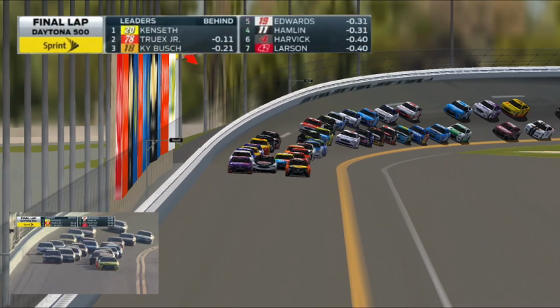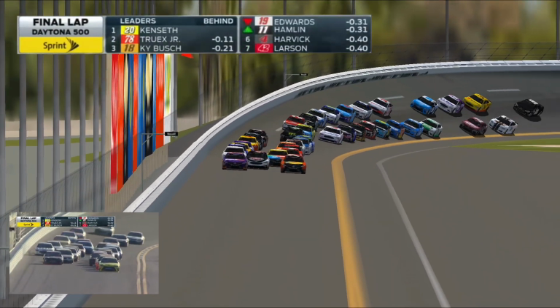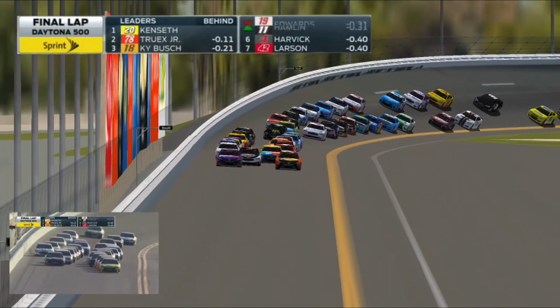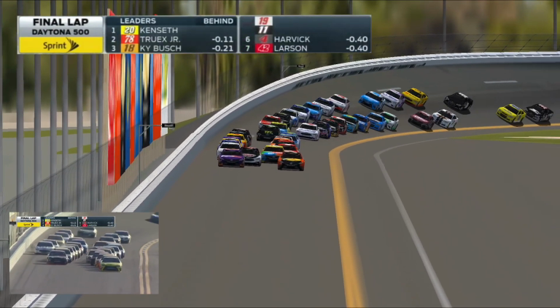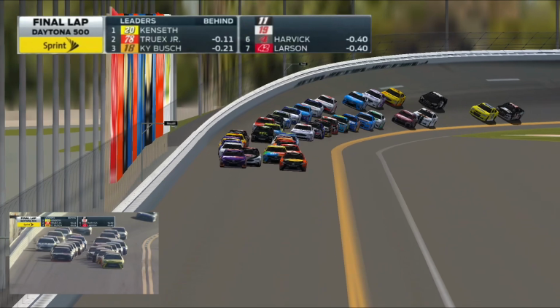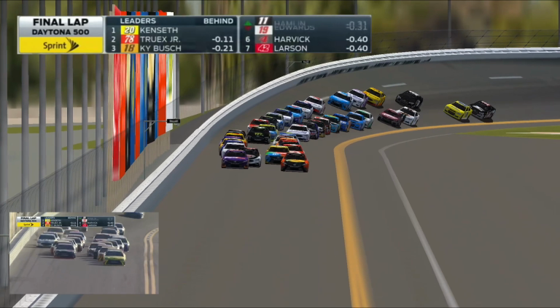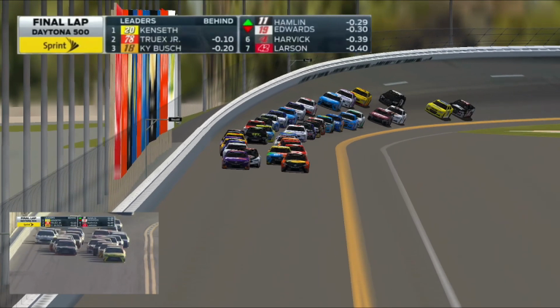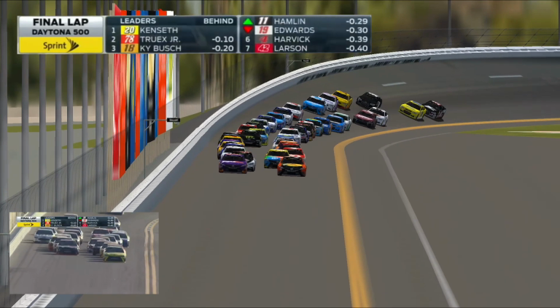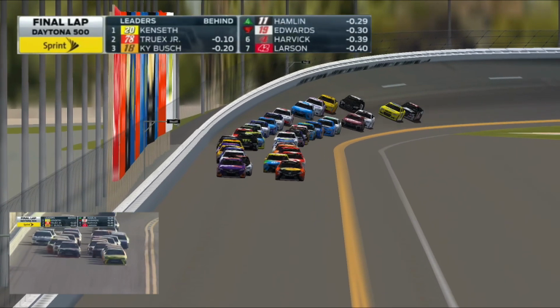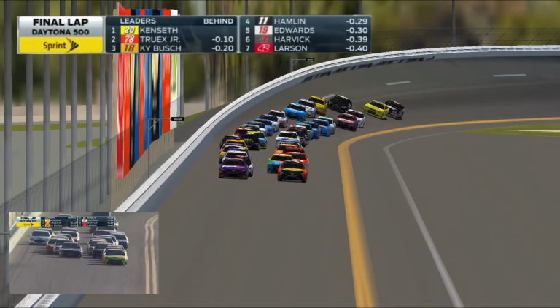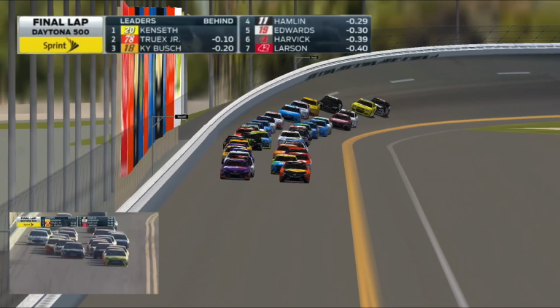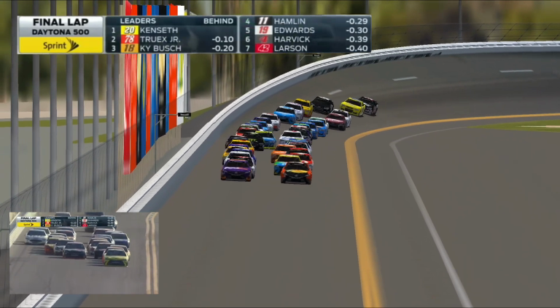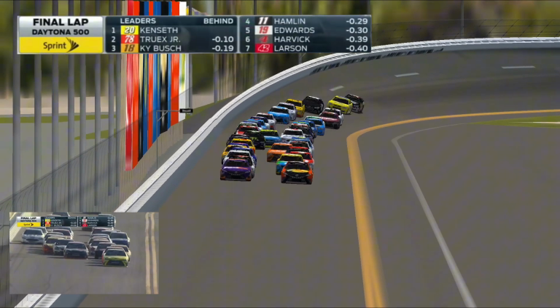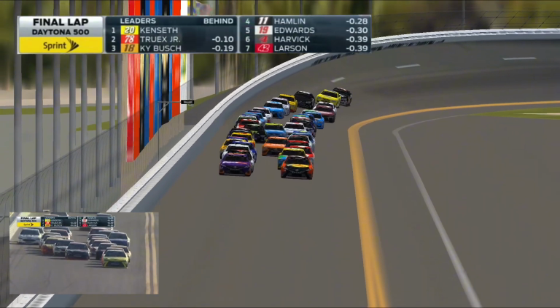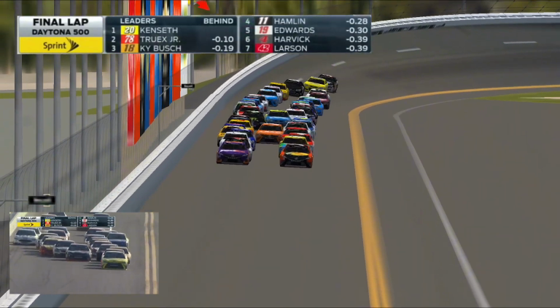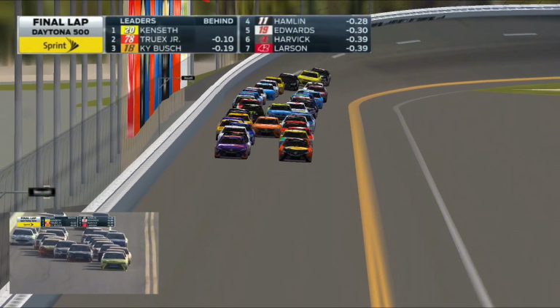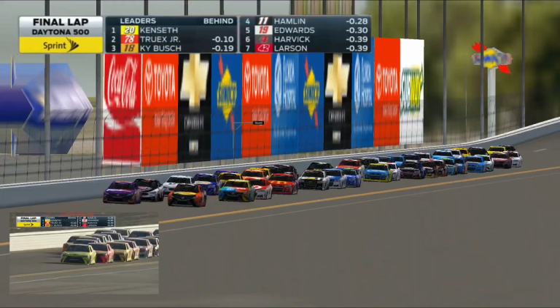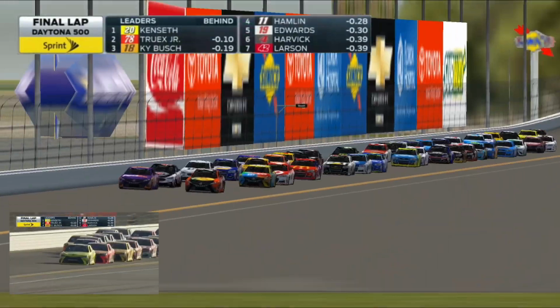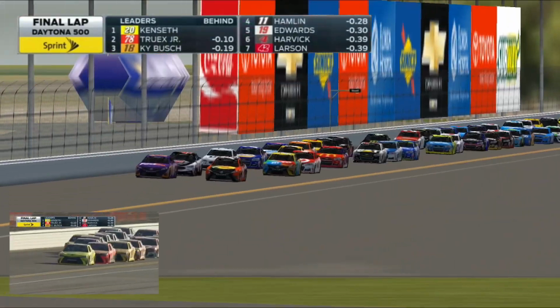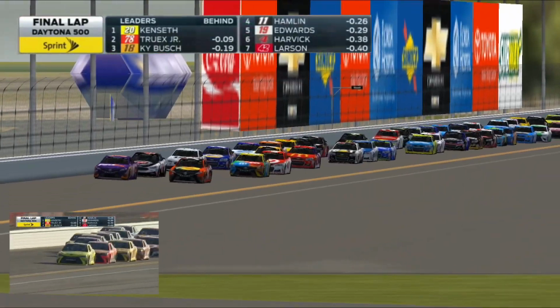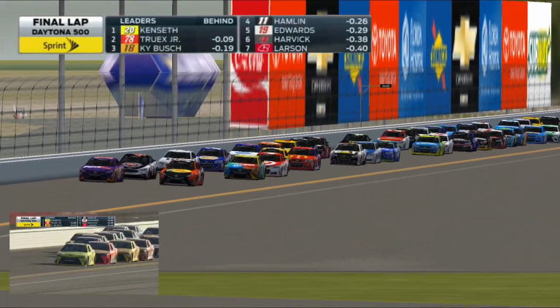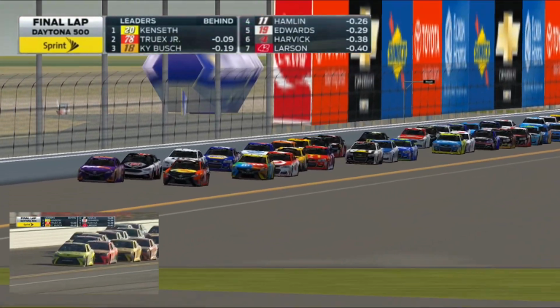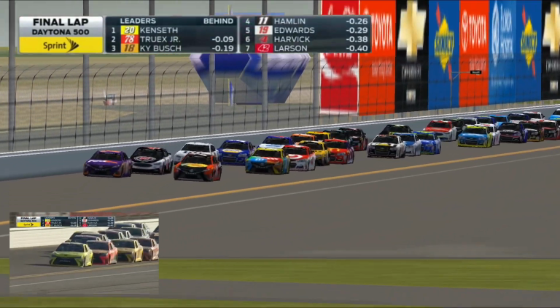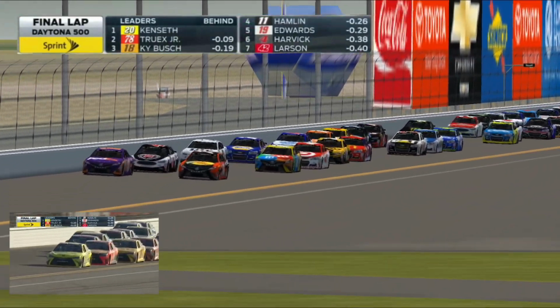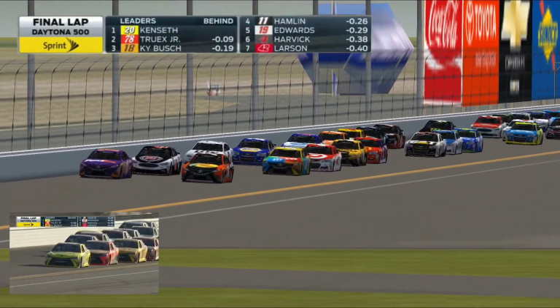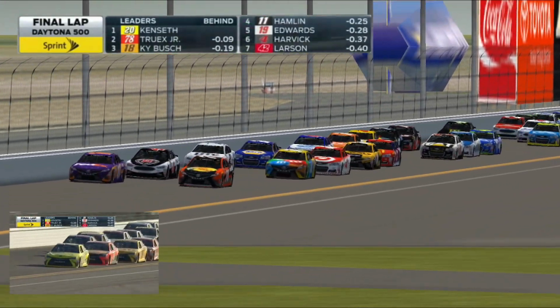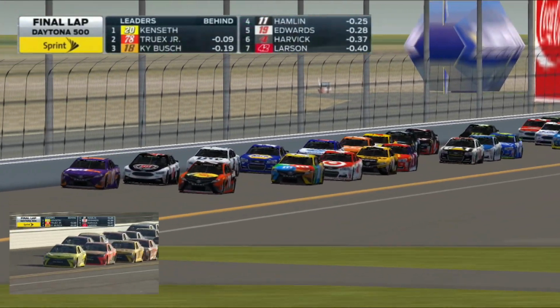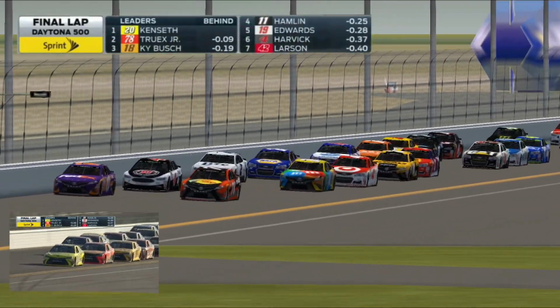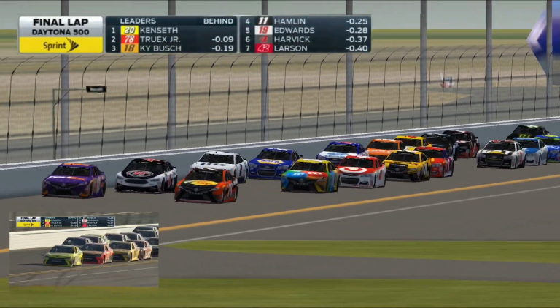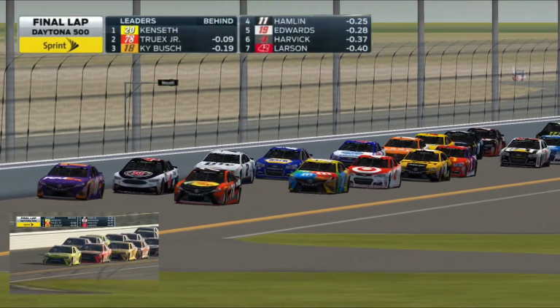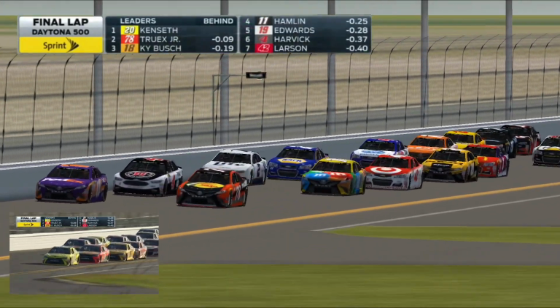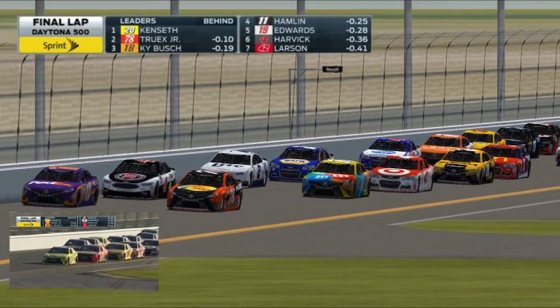Got to run down the back. It's going to be a drag race off turn four, but I just don't see him being able to pull it off.